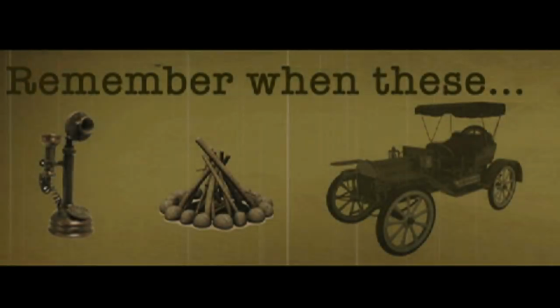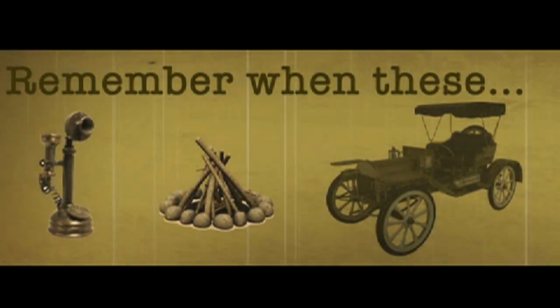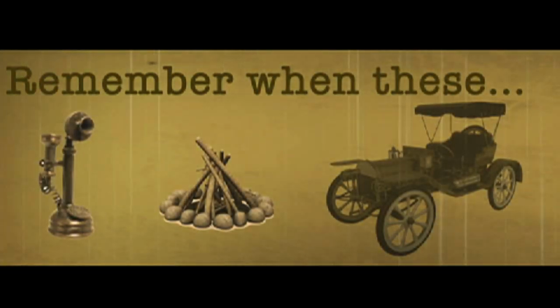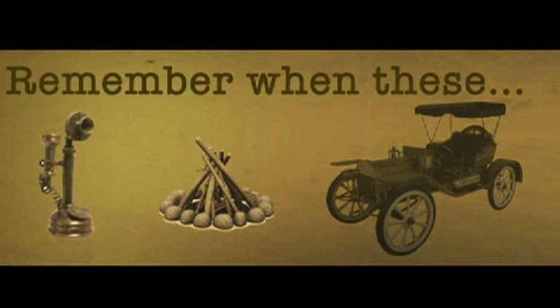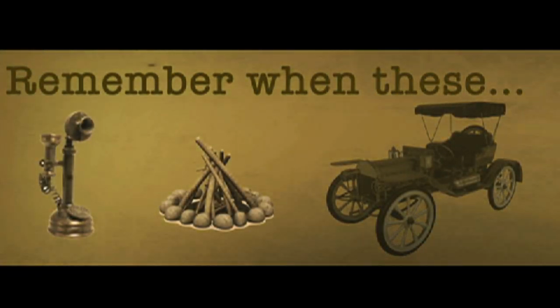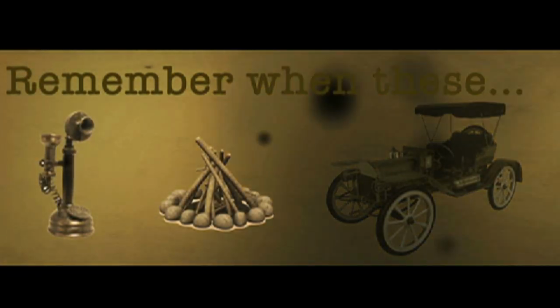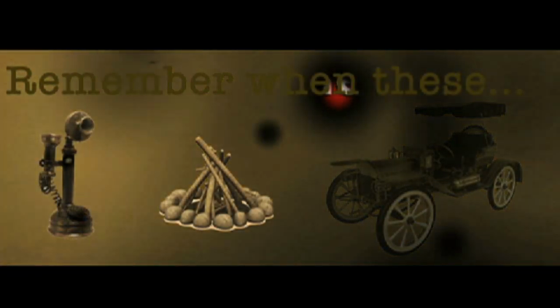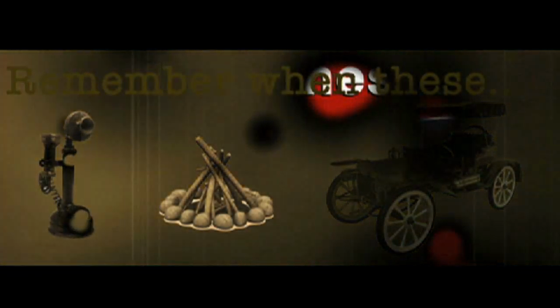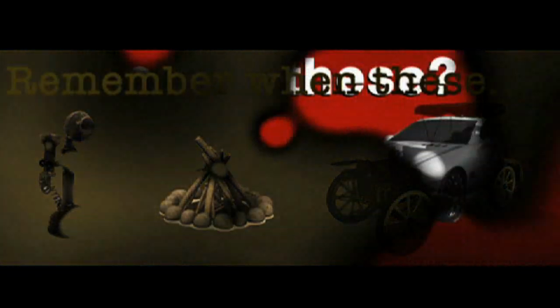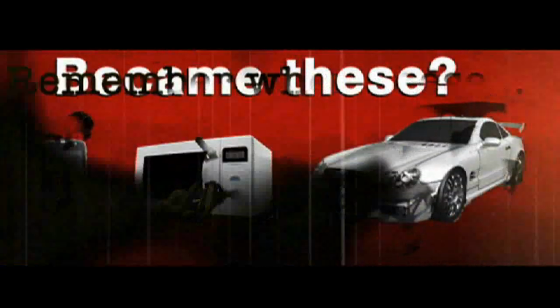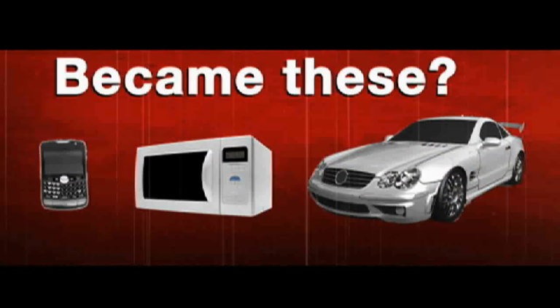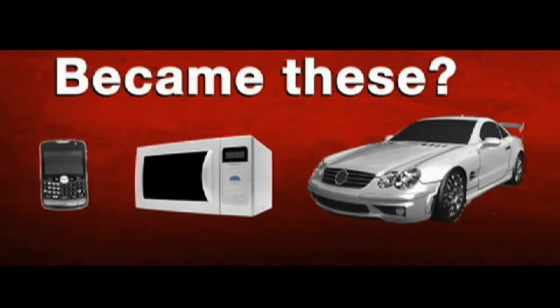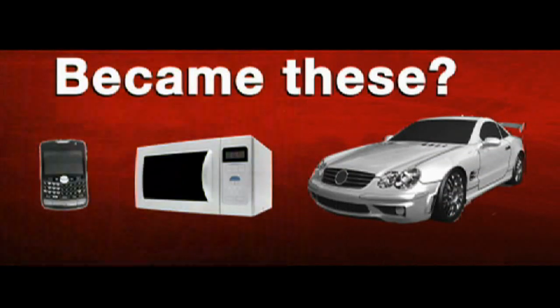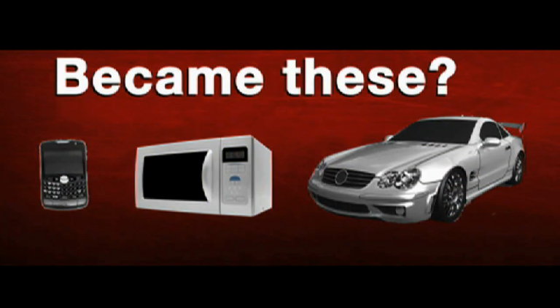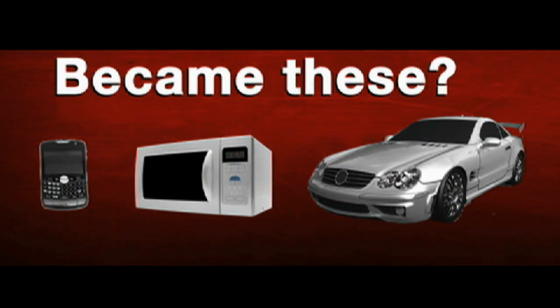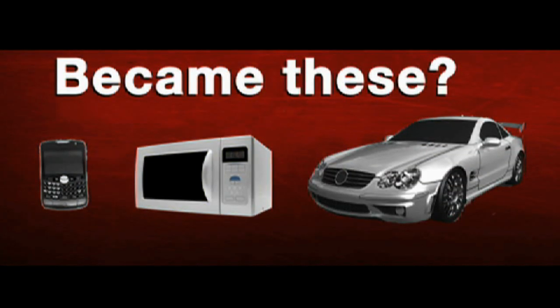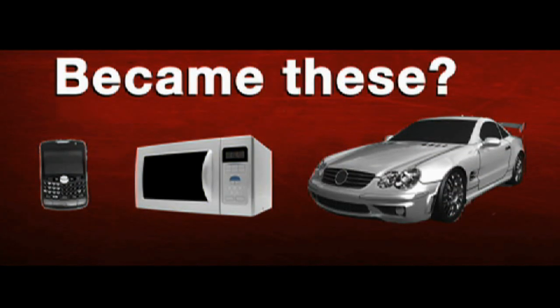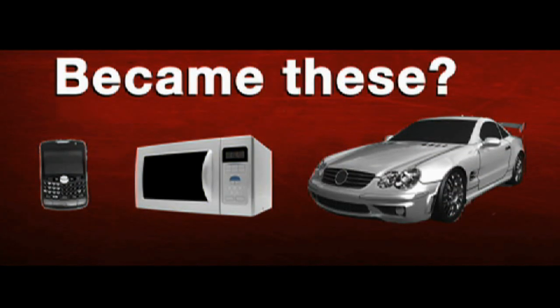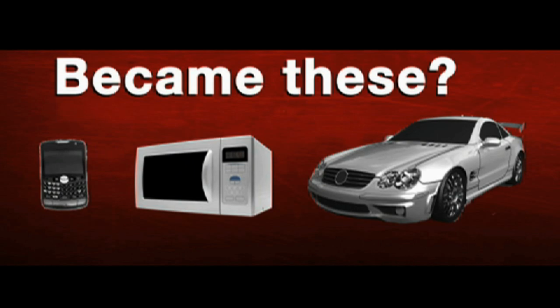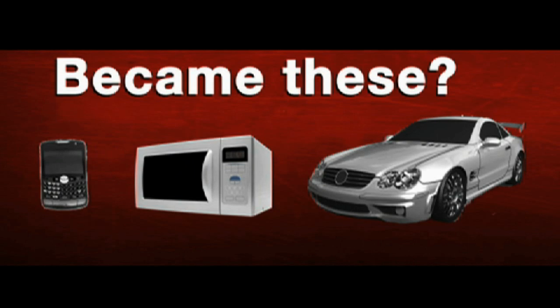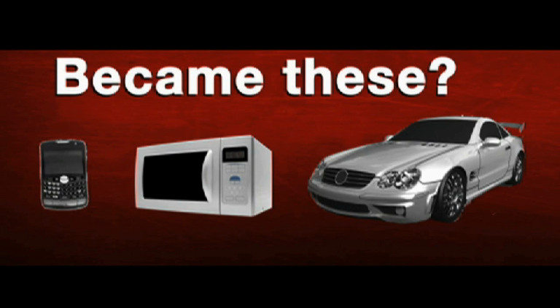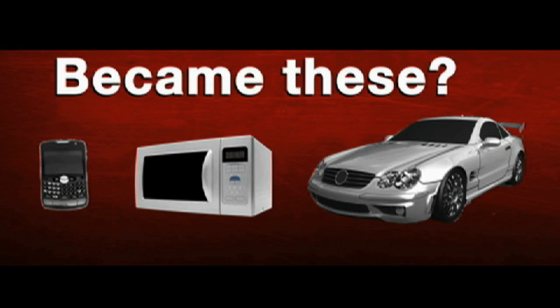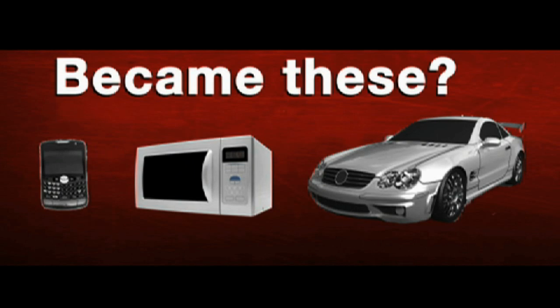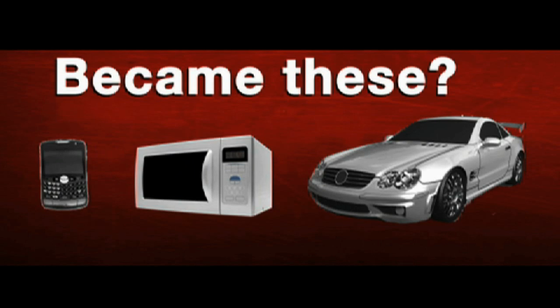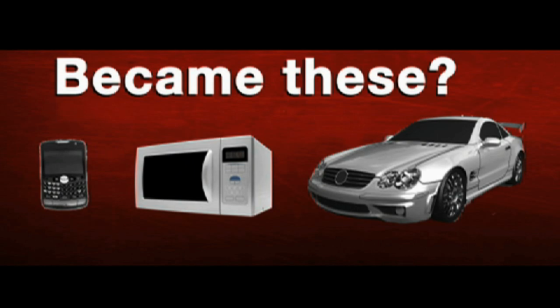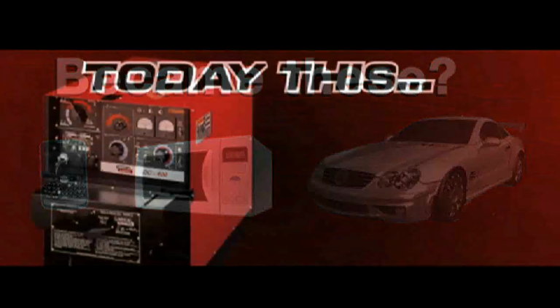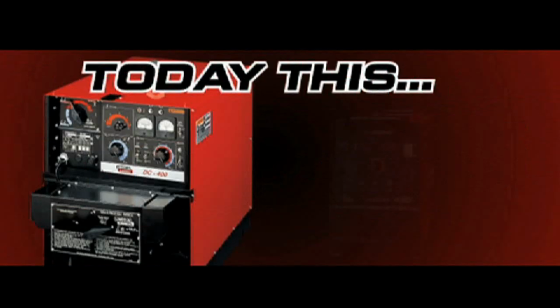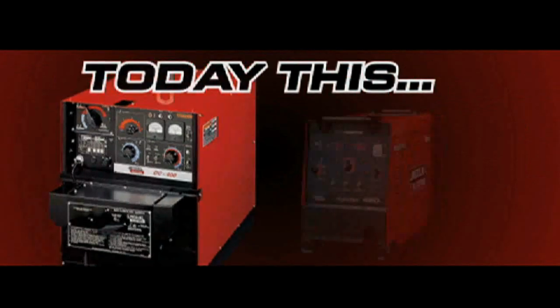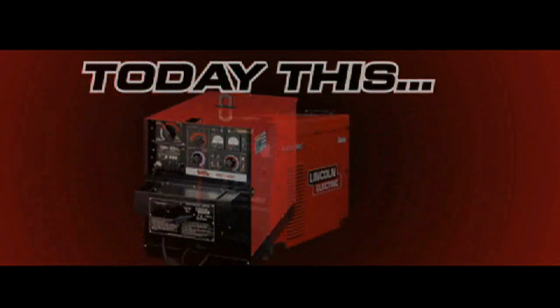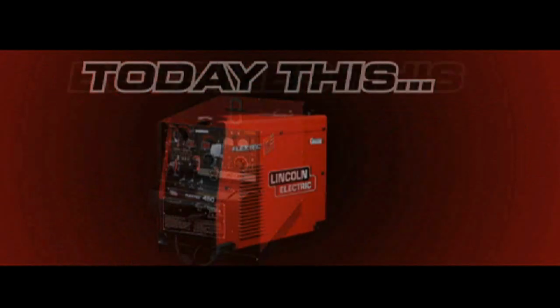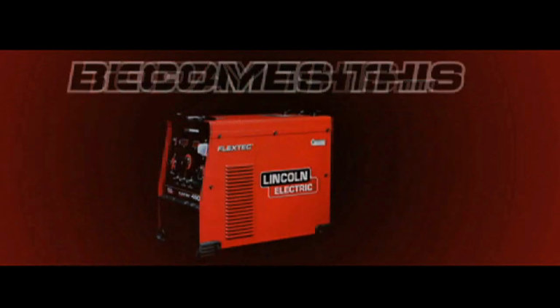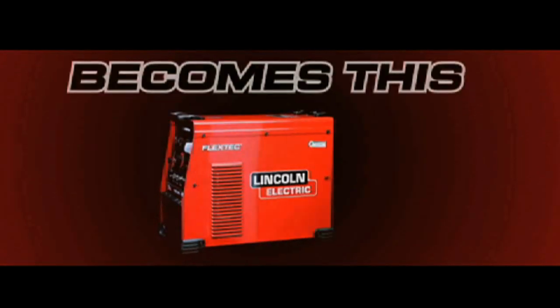Remember when these became these? Today this becomes this.